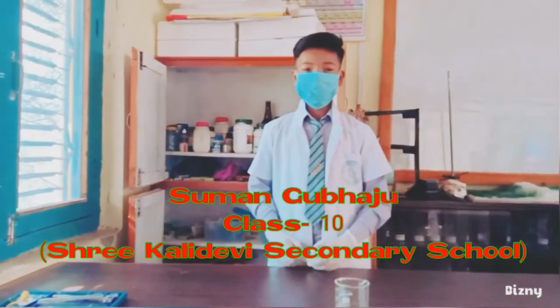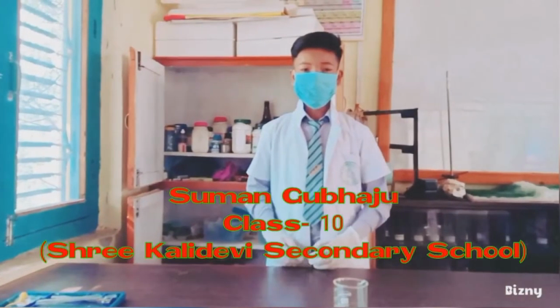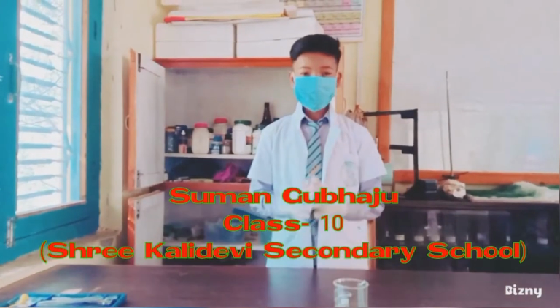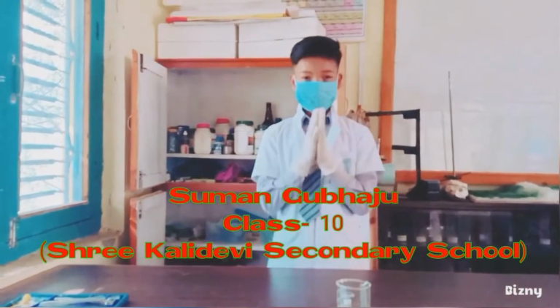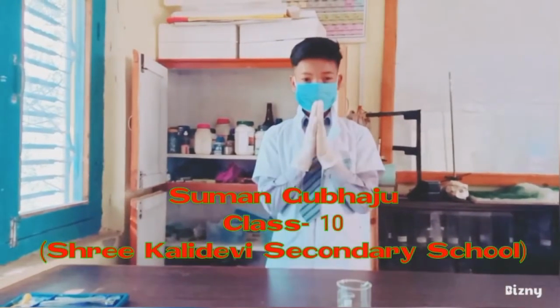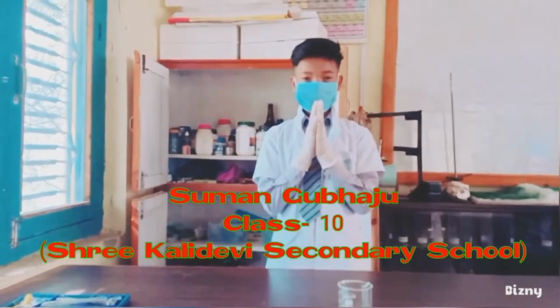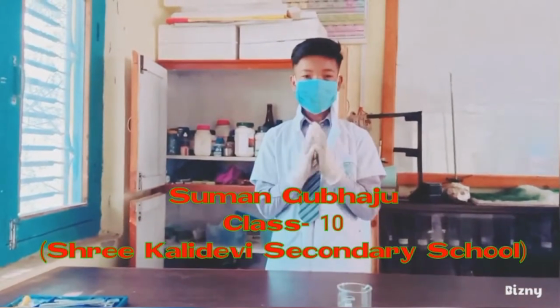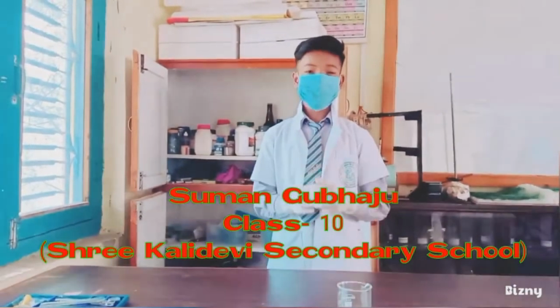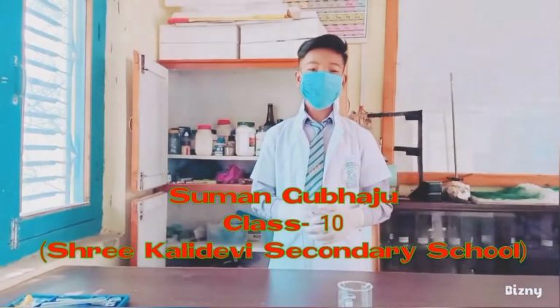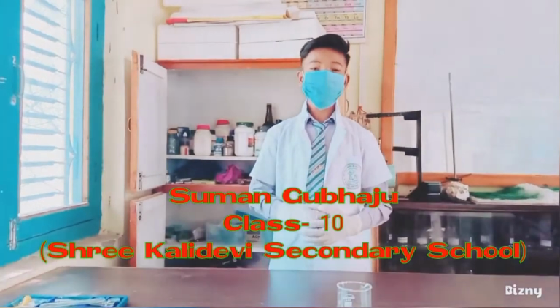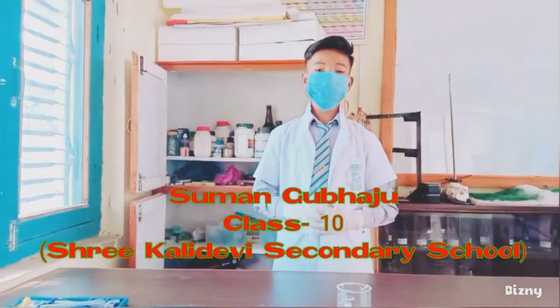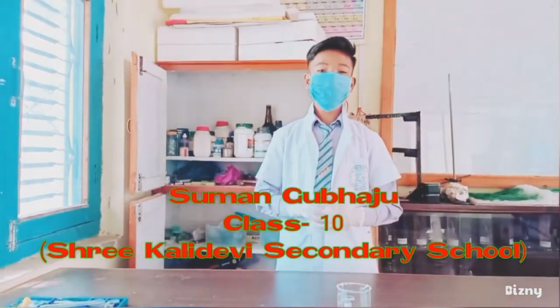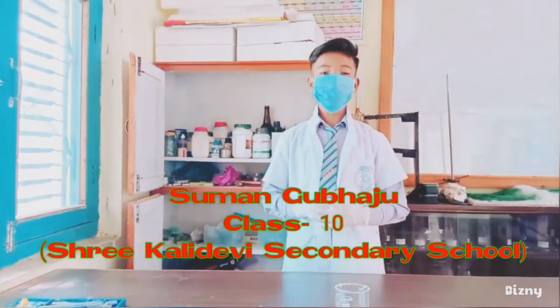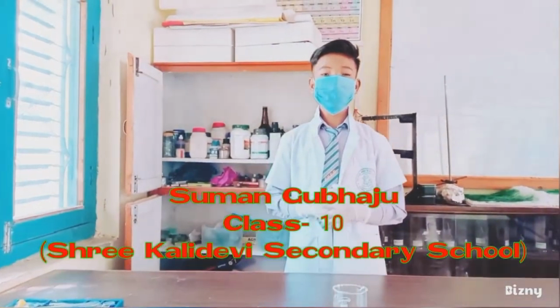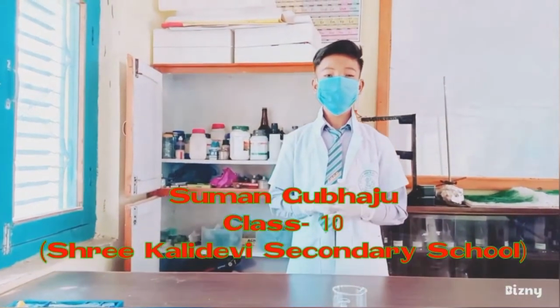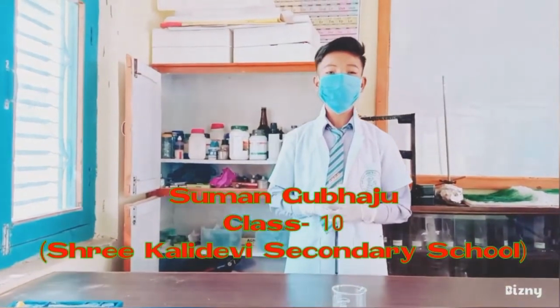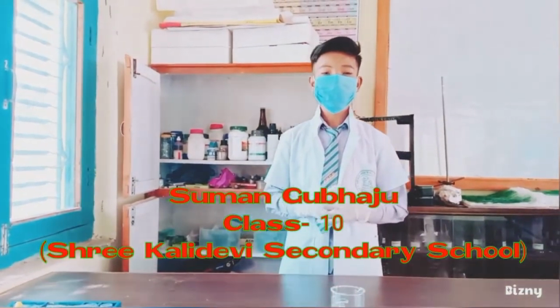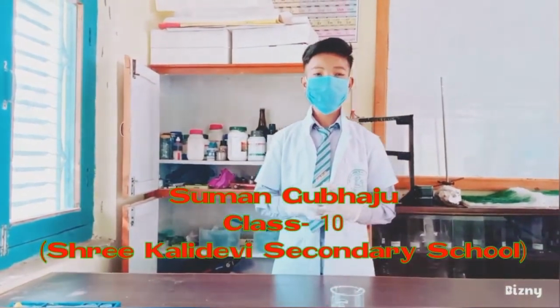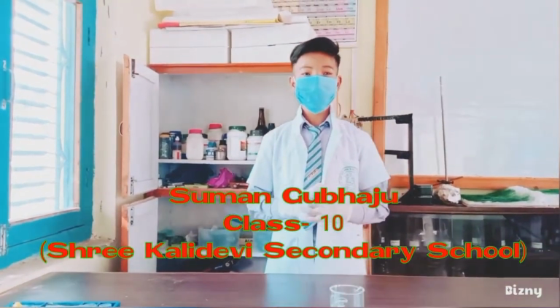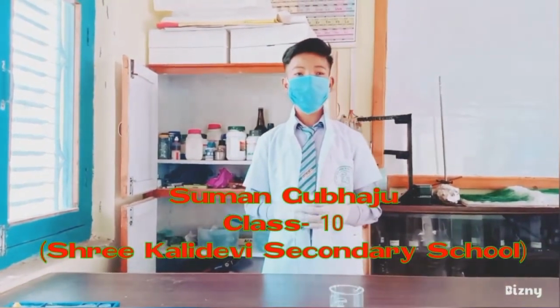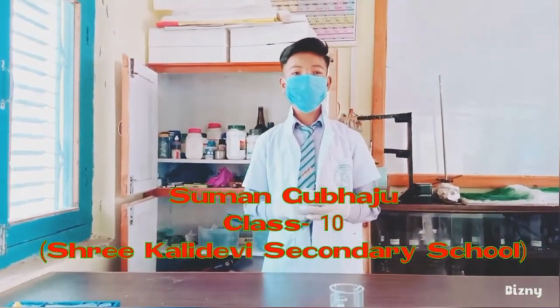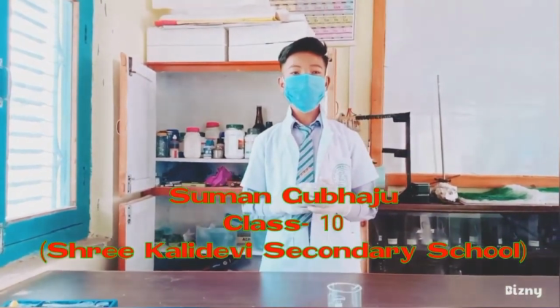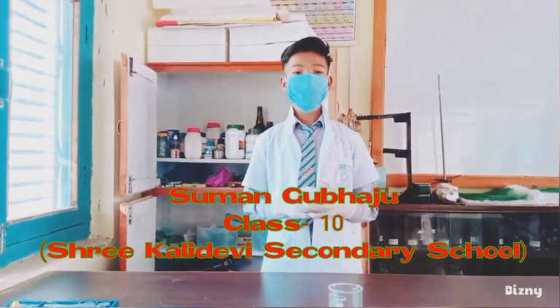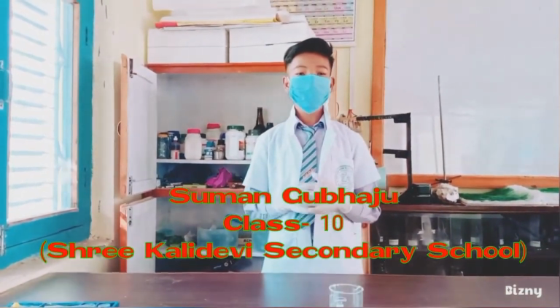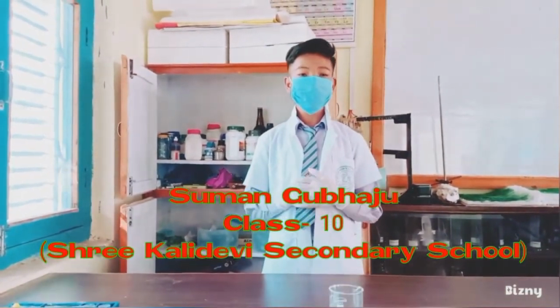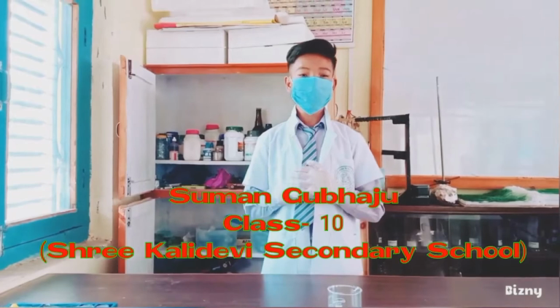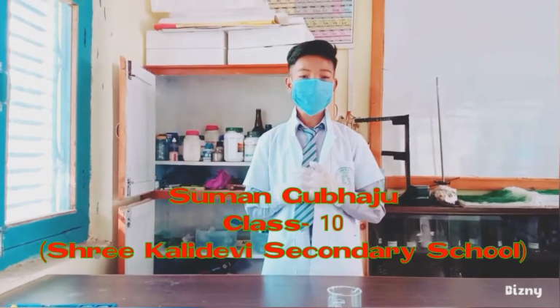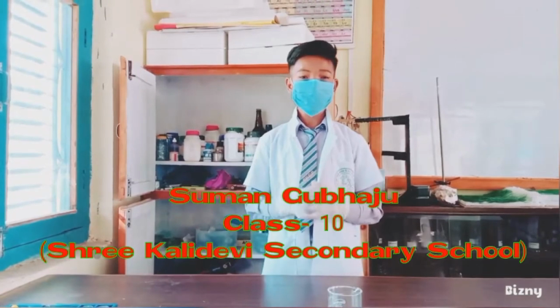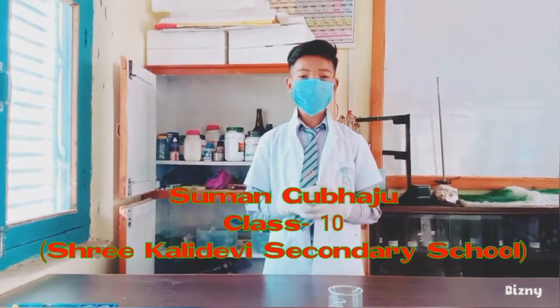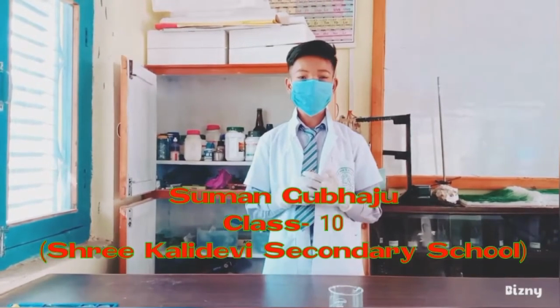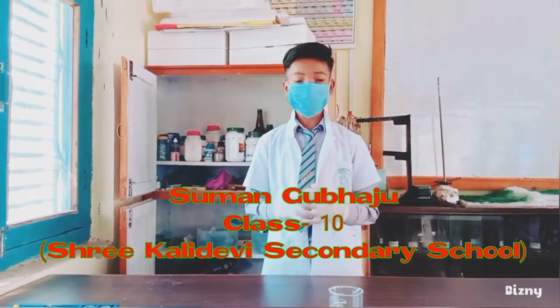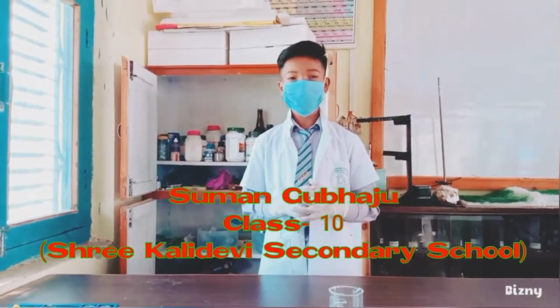Hello, Namaste, it's me, Simon Luwaju, a student of Sri Kaldiv Secondary School, studying in Grade 10.